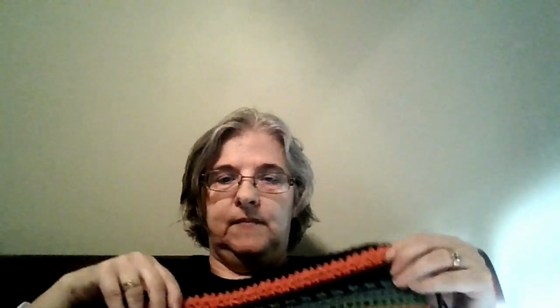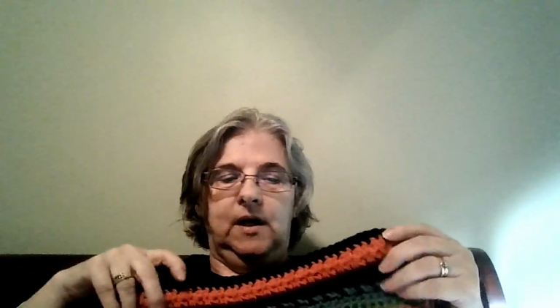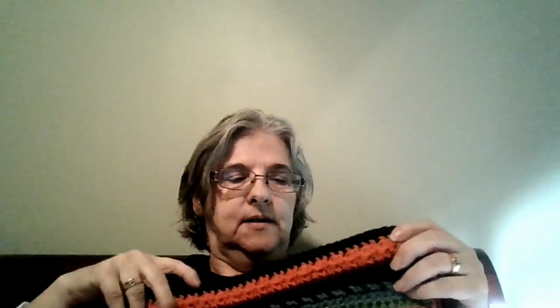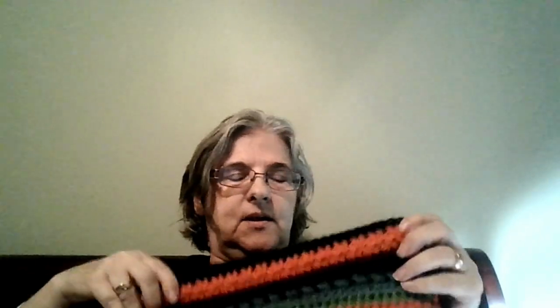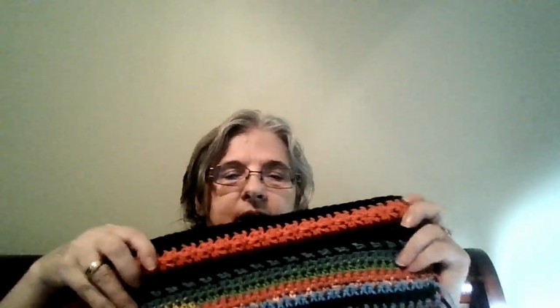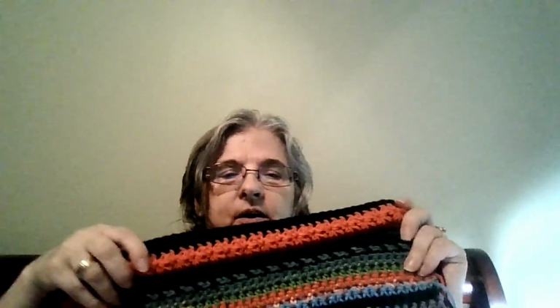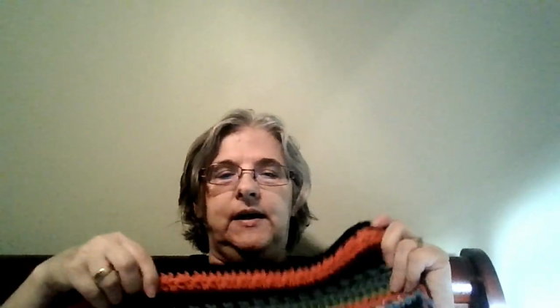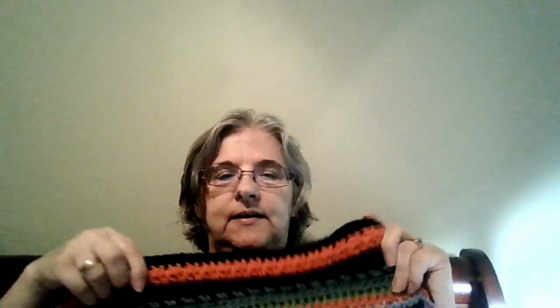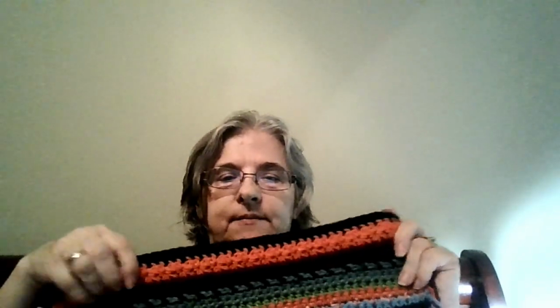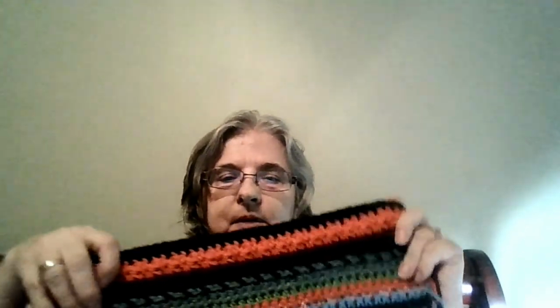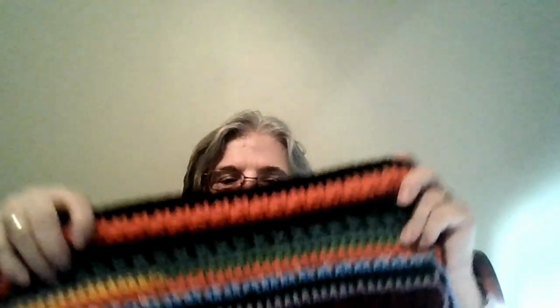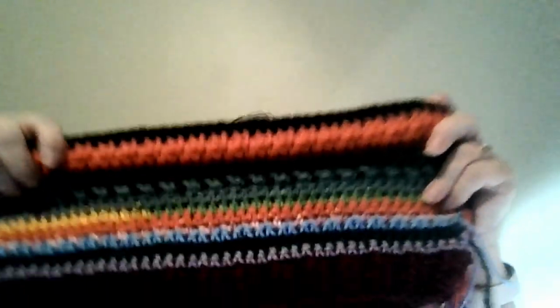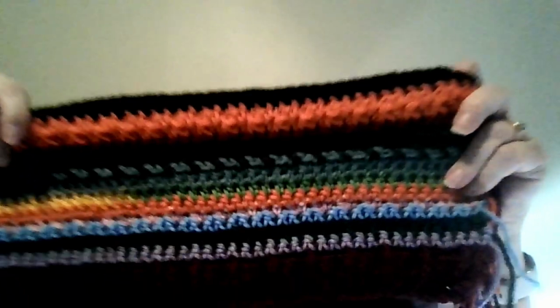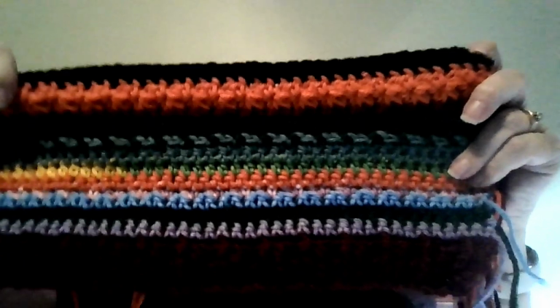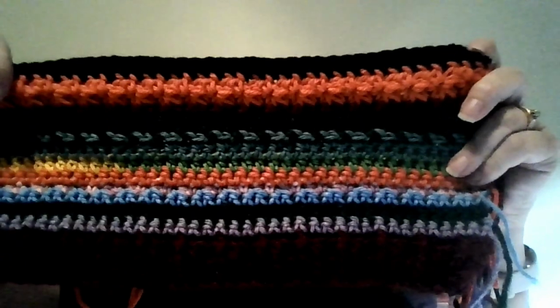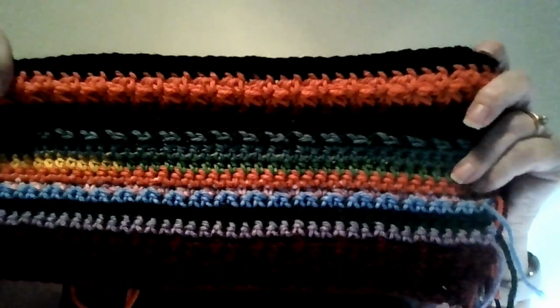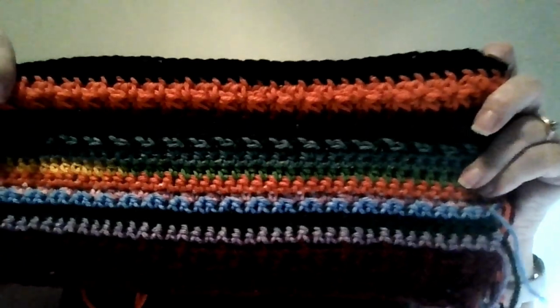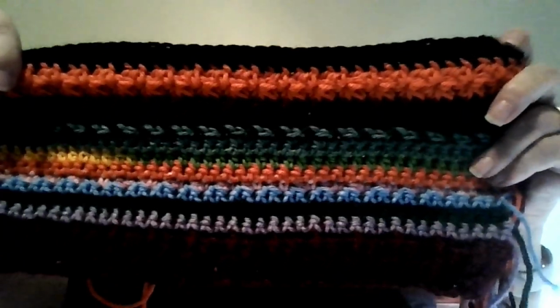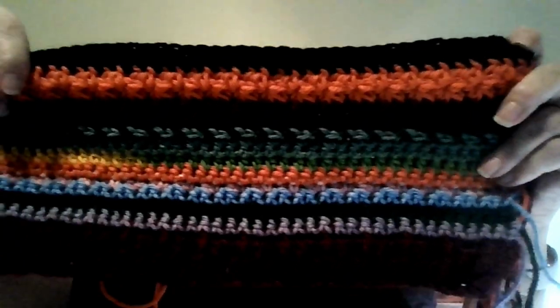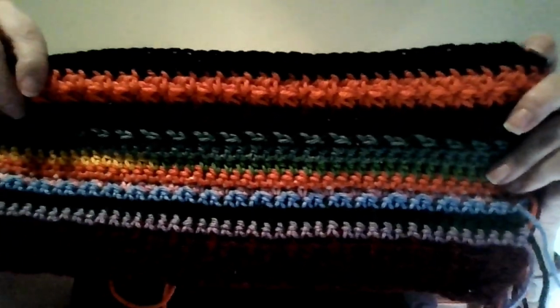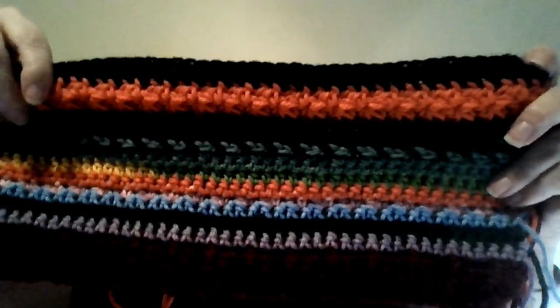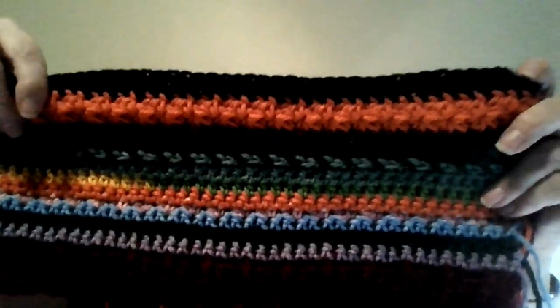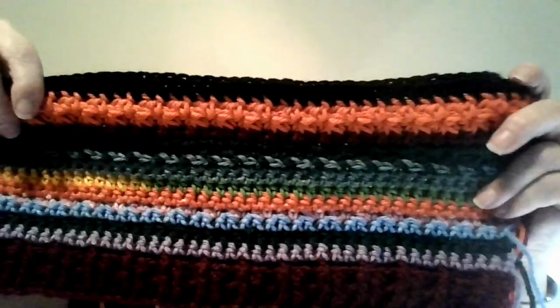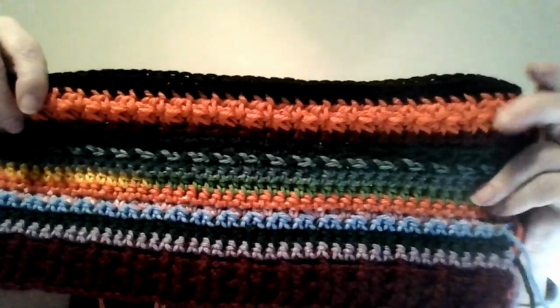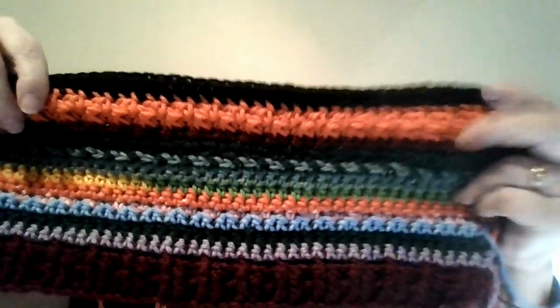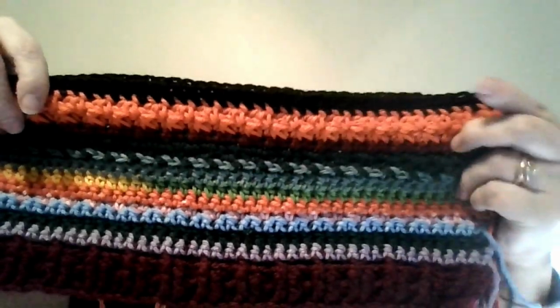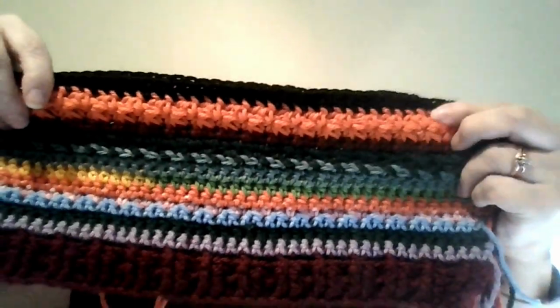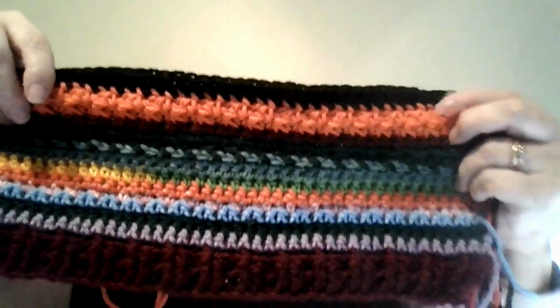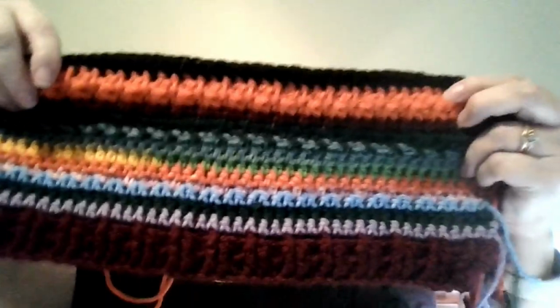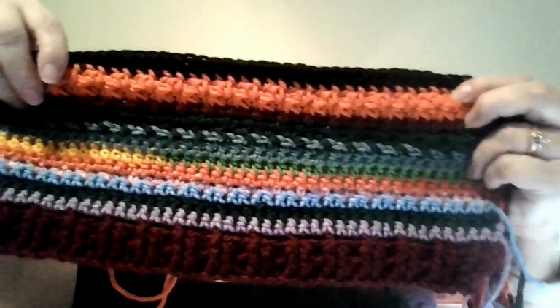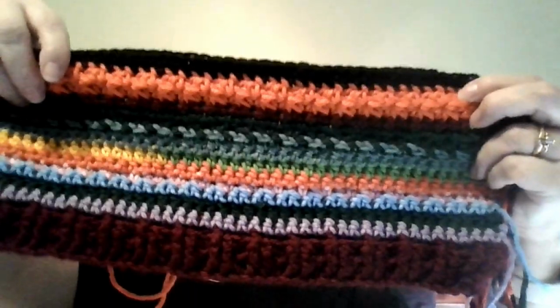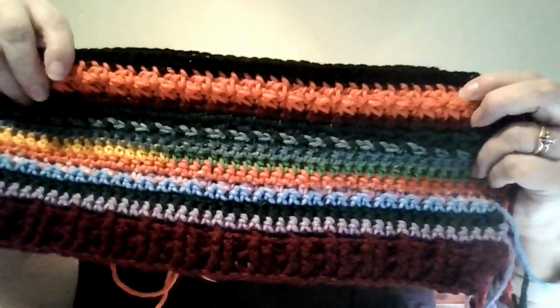So here is my progress so far. We had the Trinity stitch.